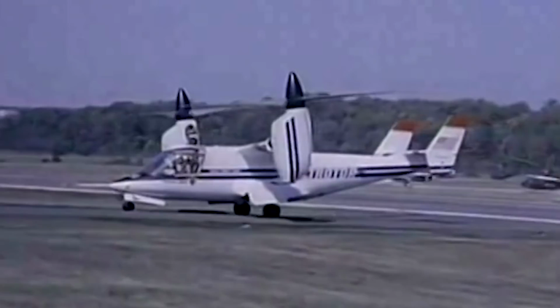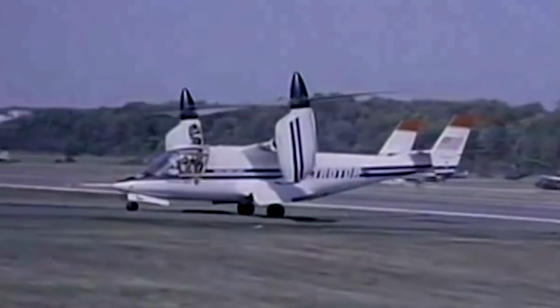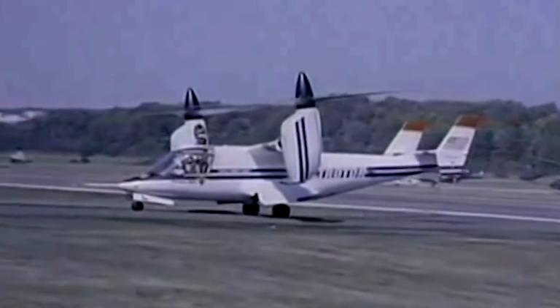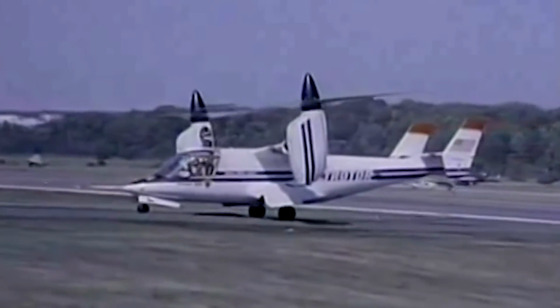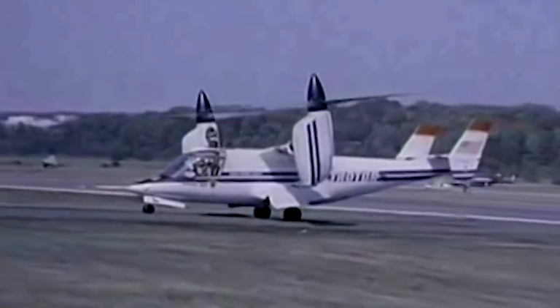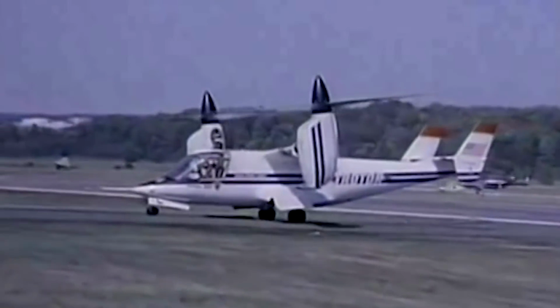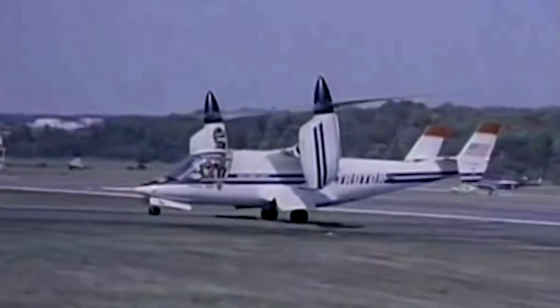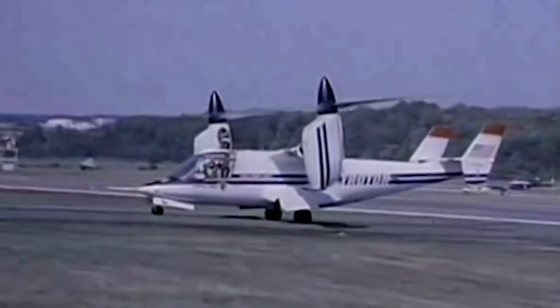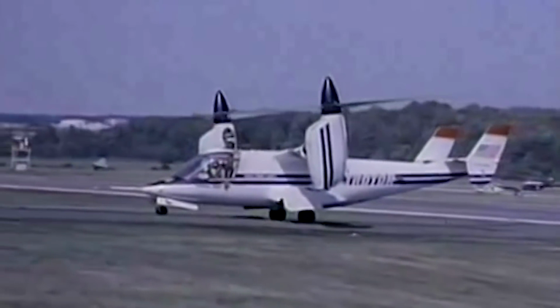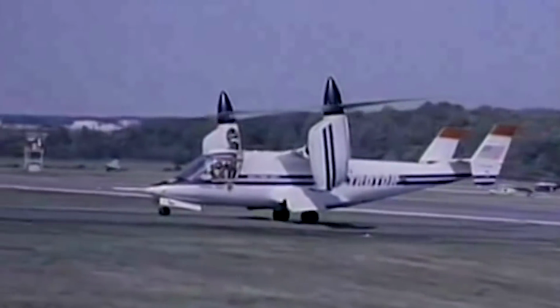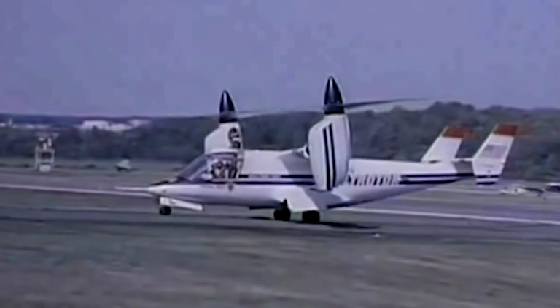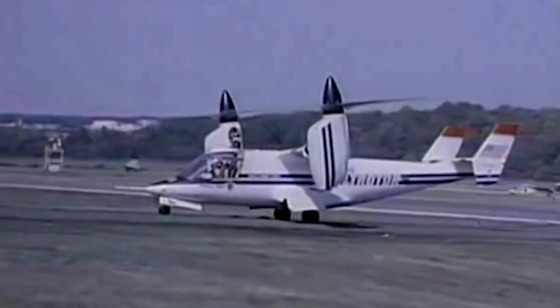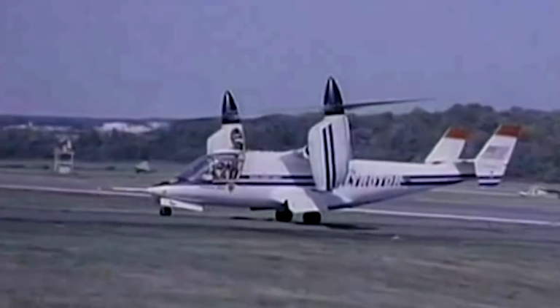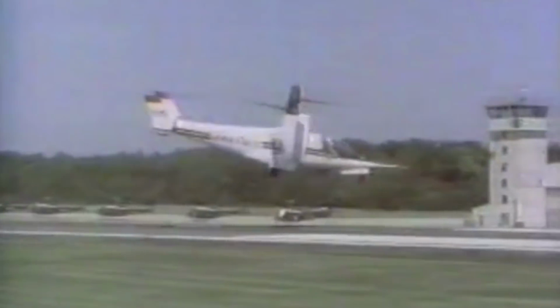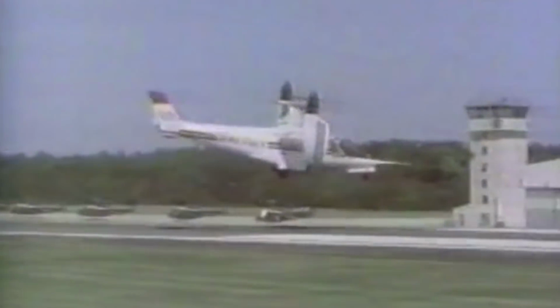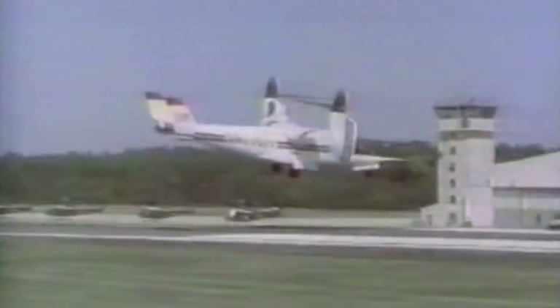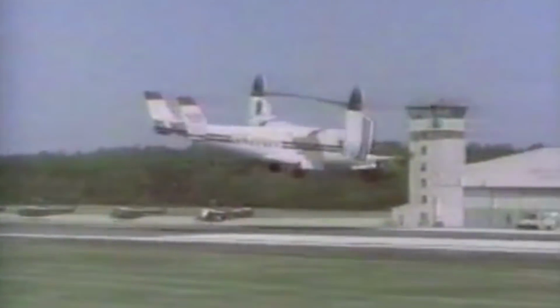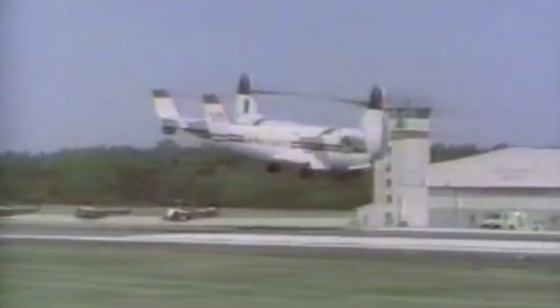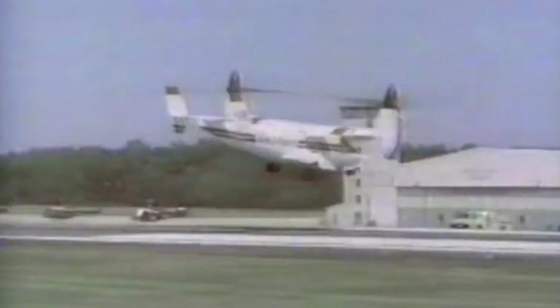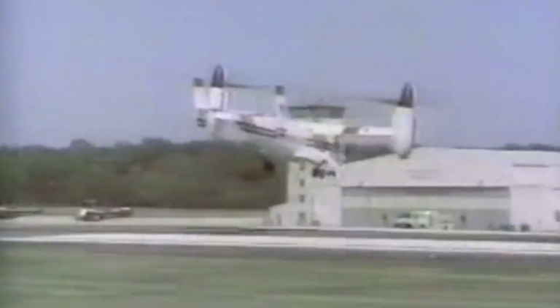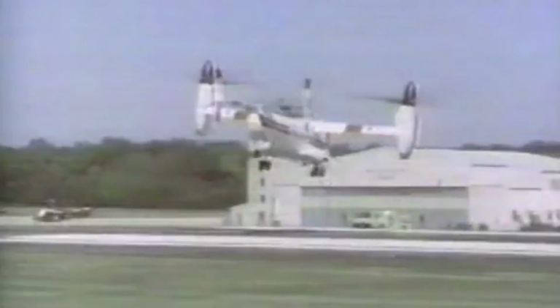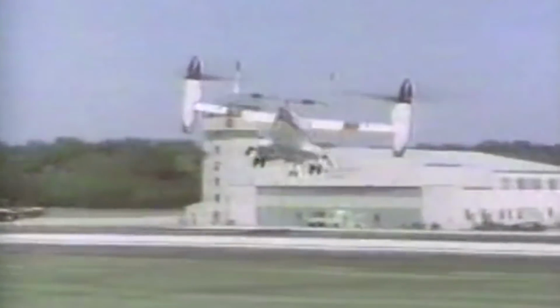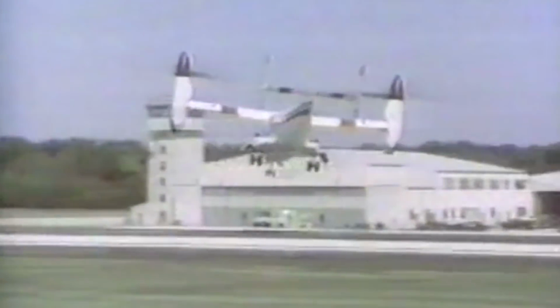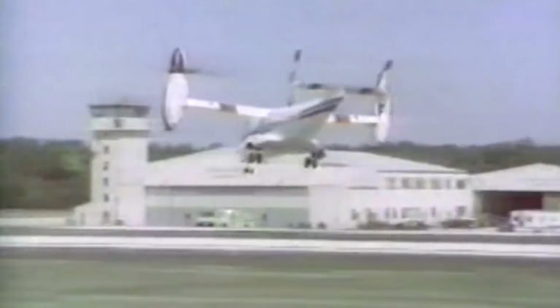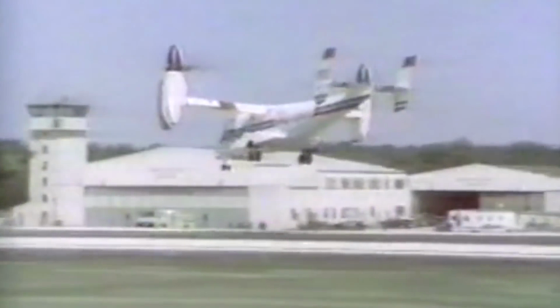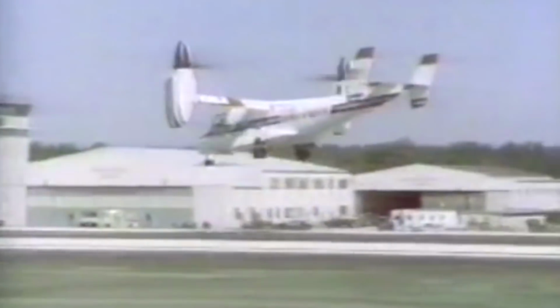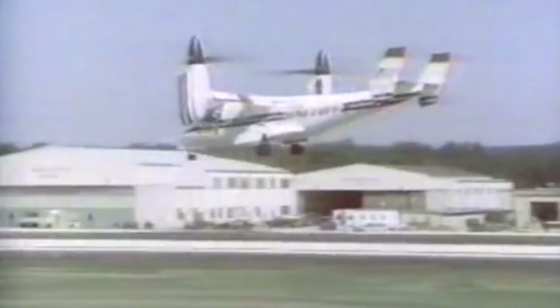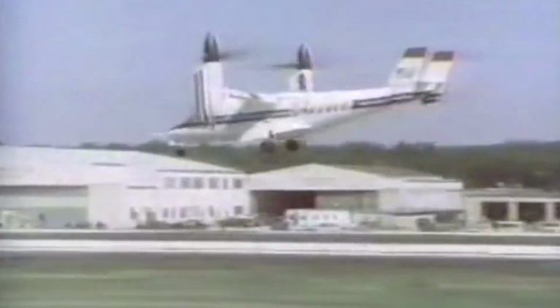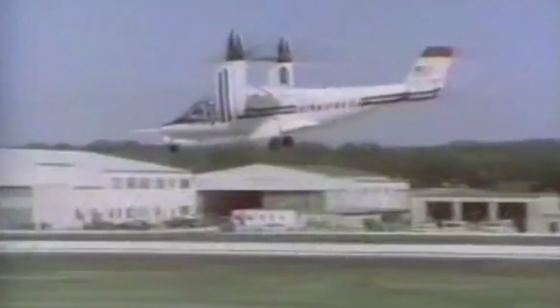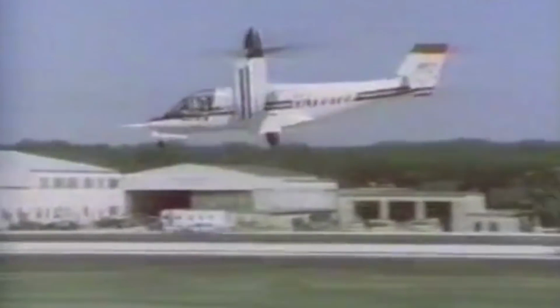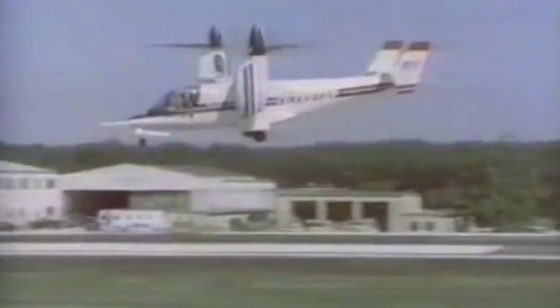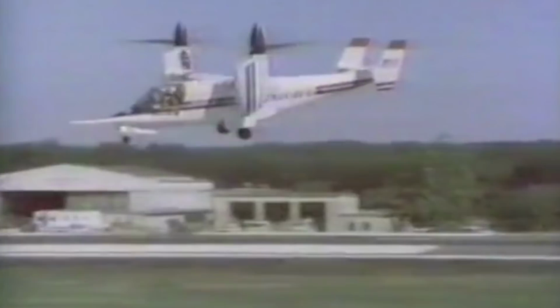Meanwhile, the second prototype, N703NA, was the first to complete the full conversion from helicopter to aircraft and back without a glitch.